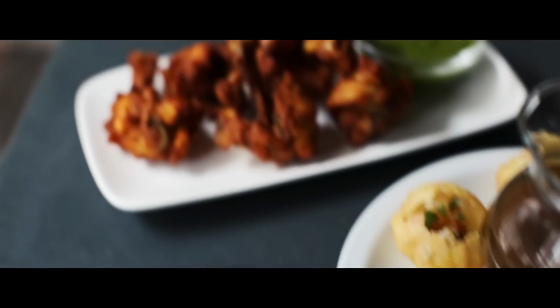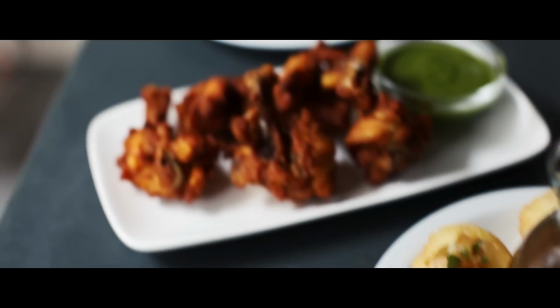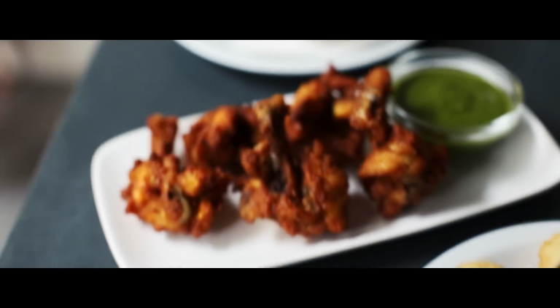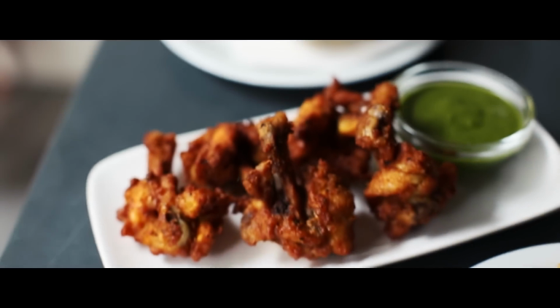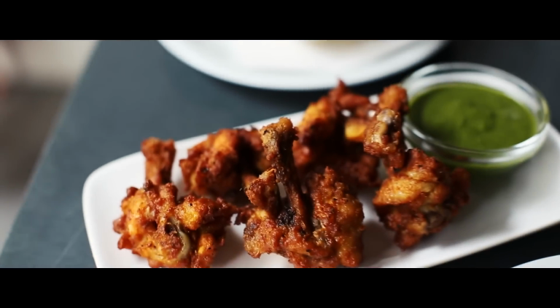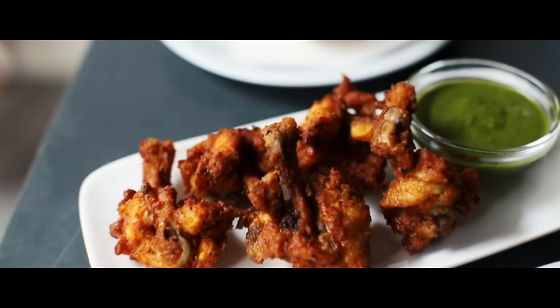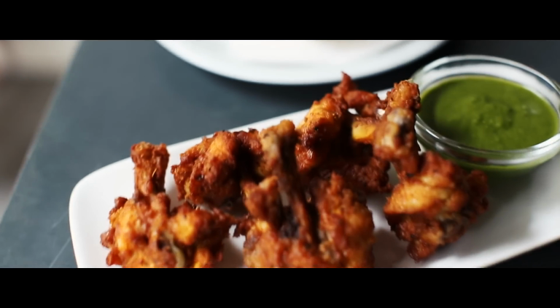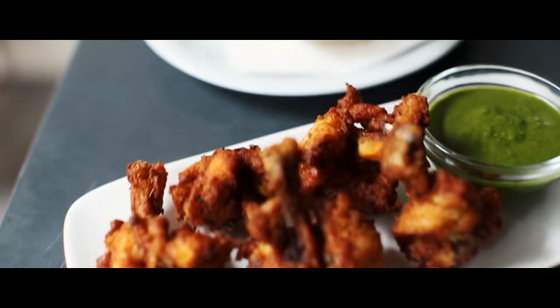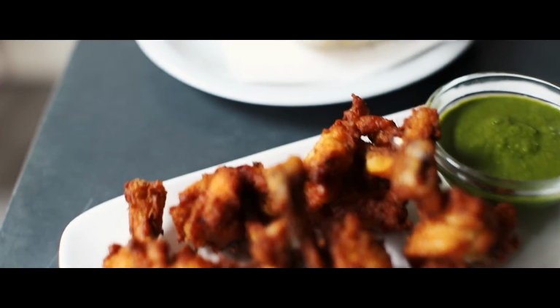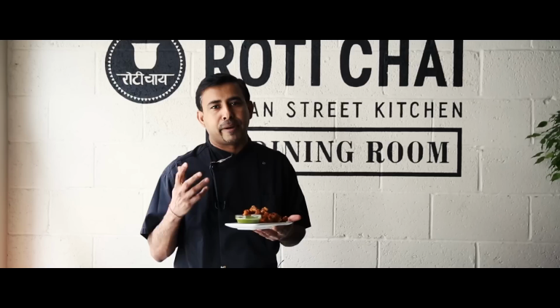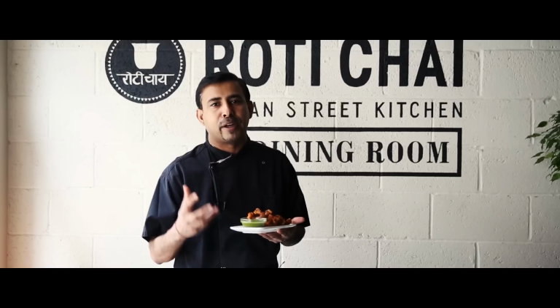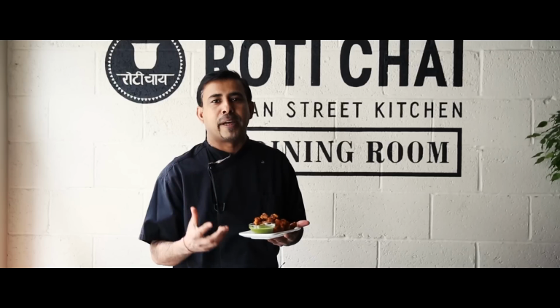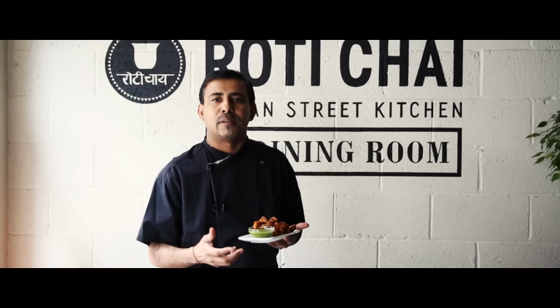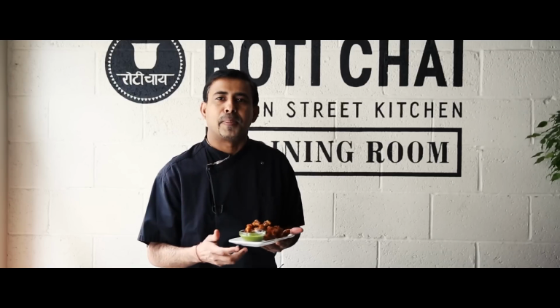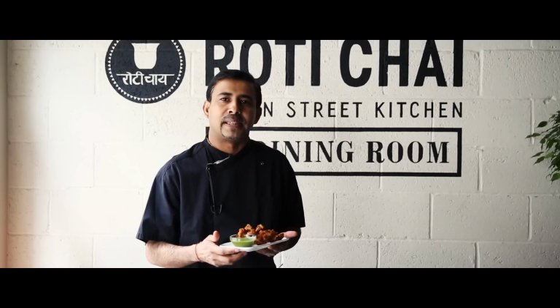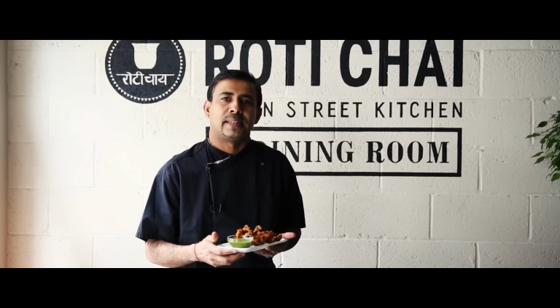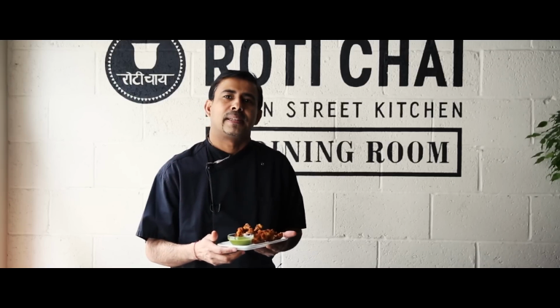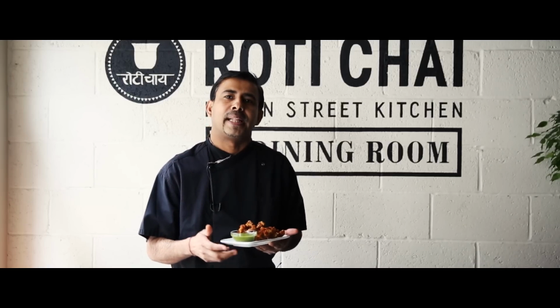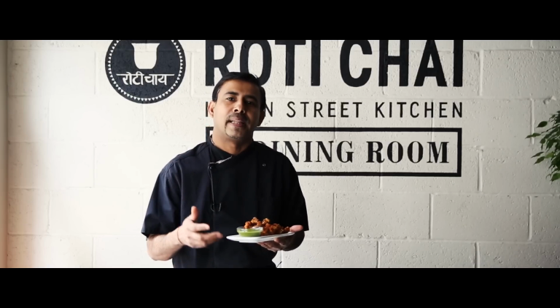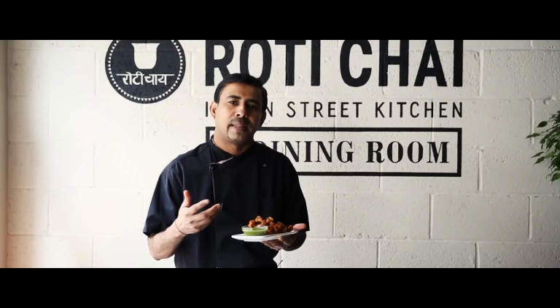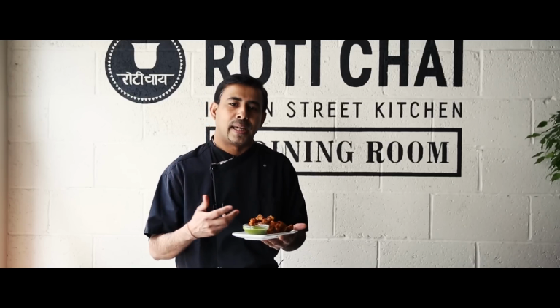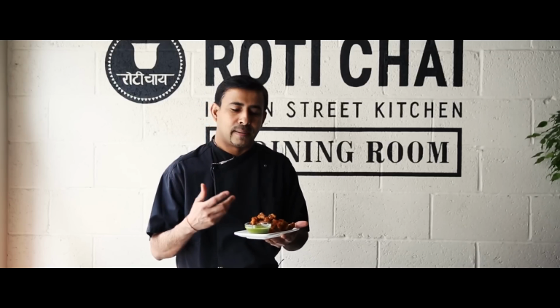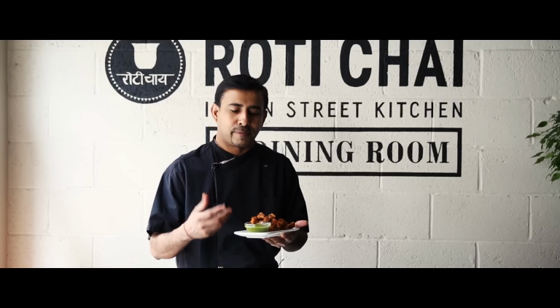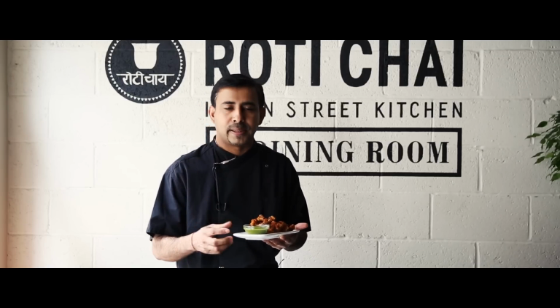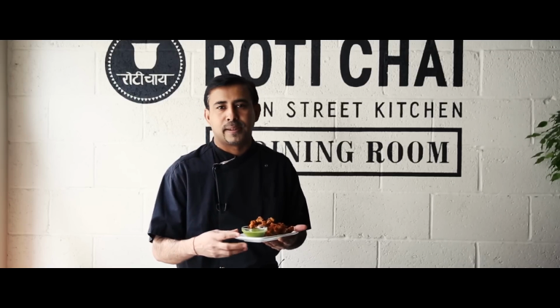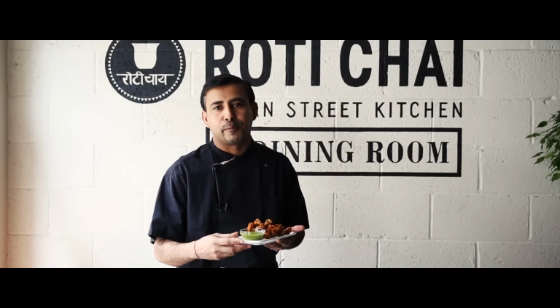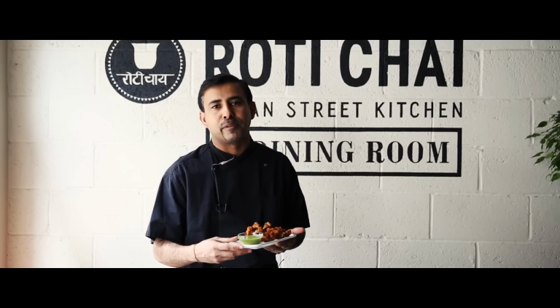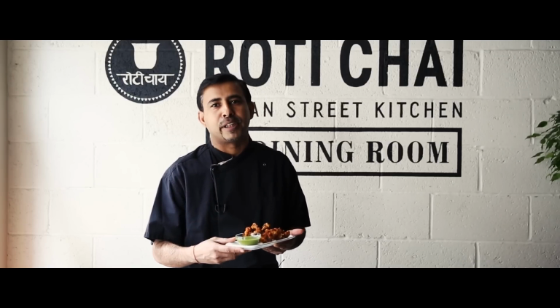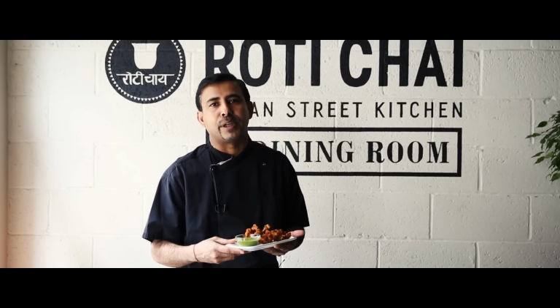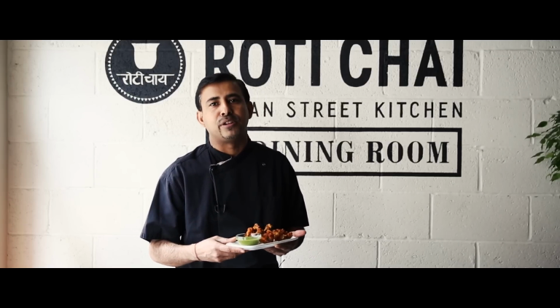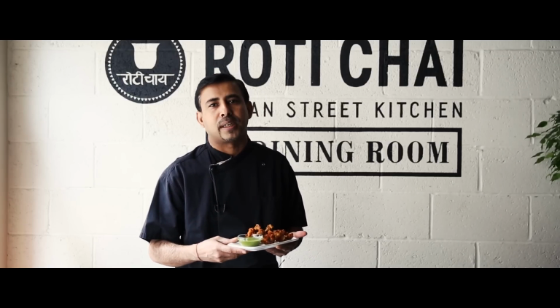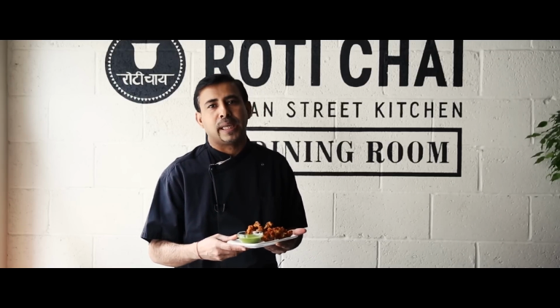These are Kerala chicken lollipops, marinated in Kerala spices and they are served with fresh mint chutney.